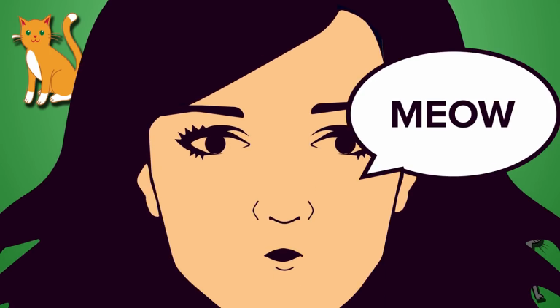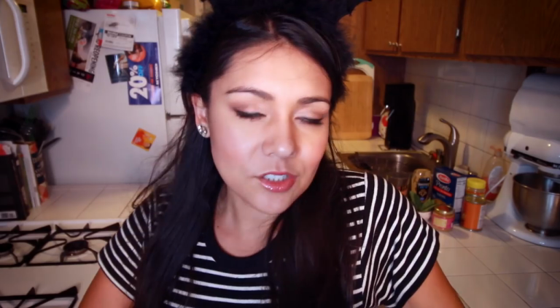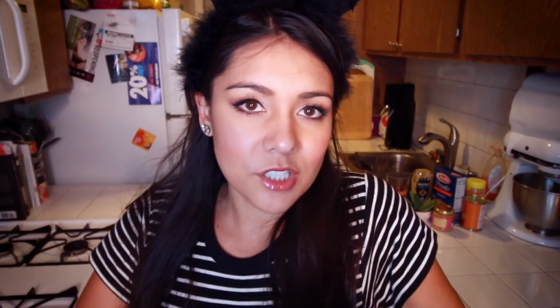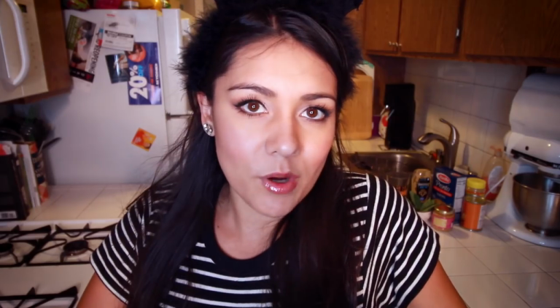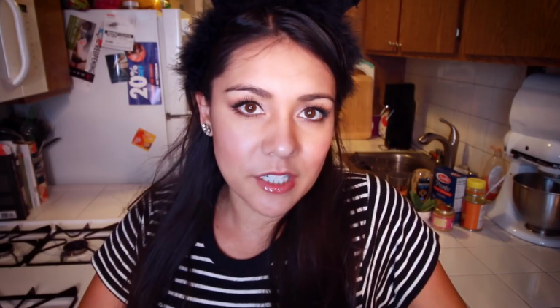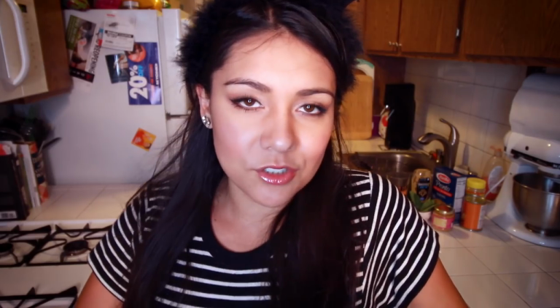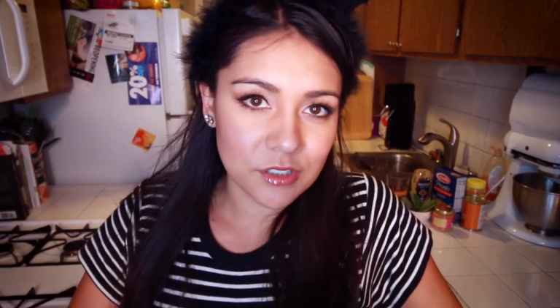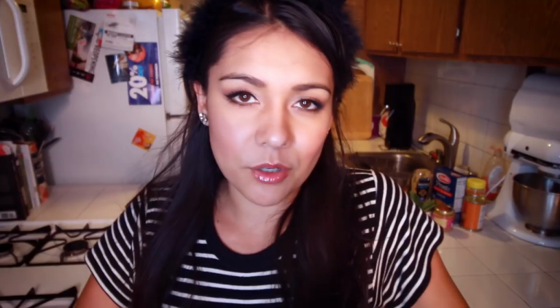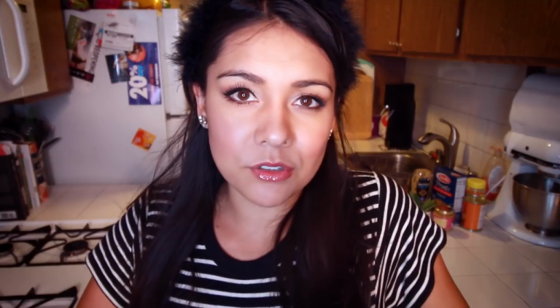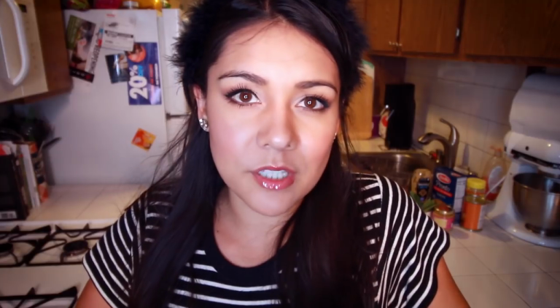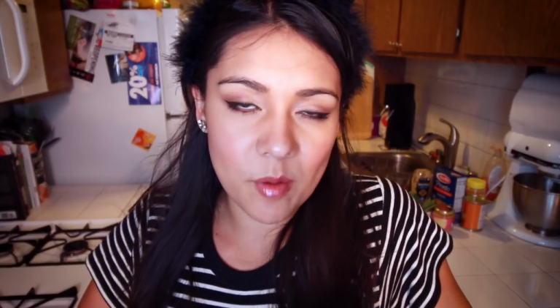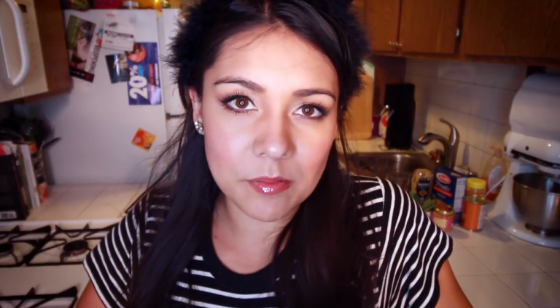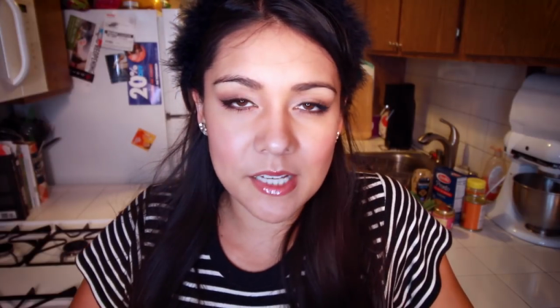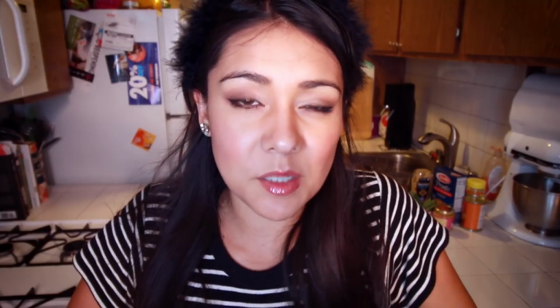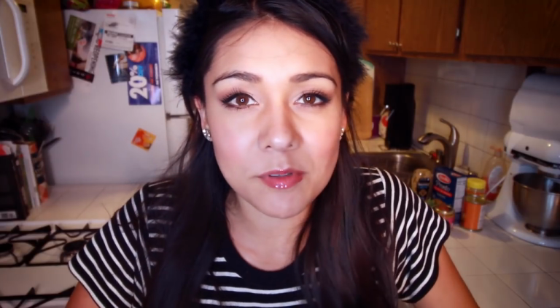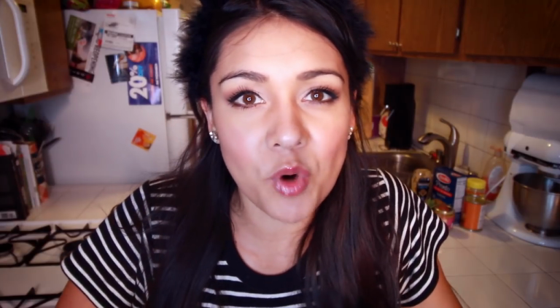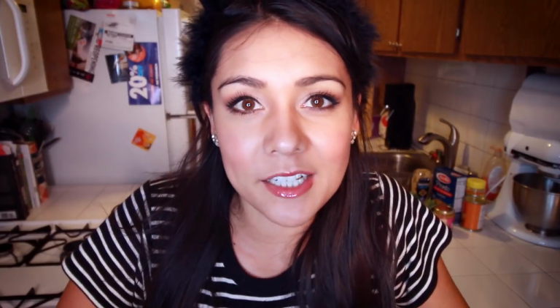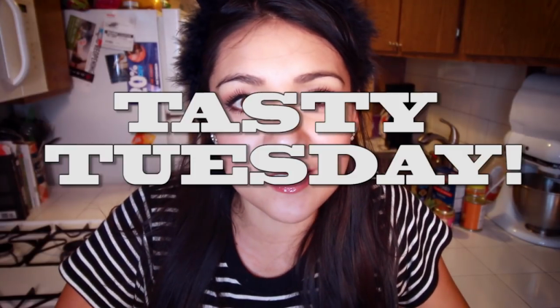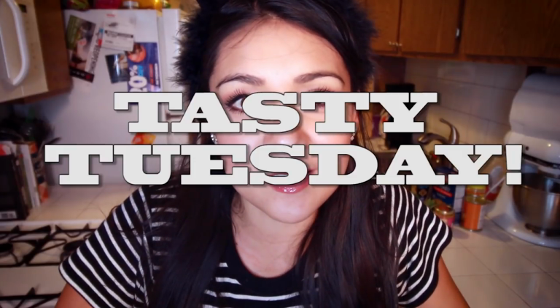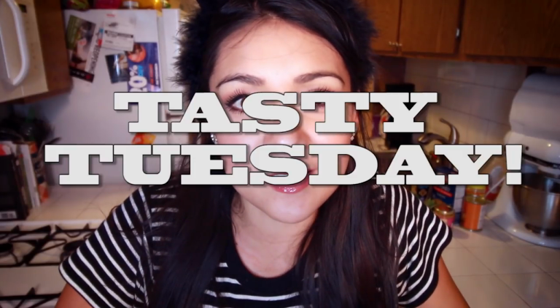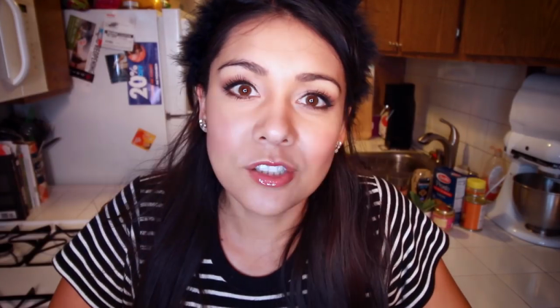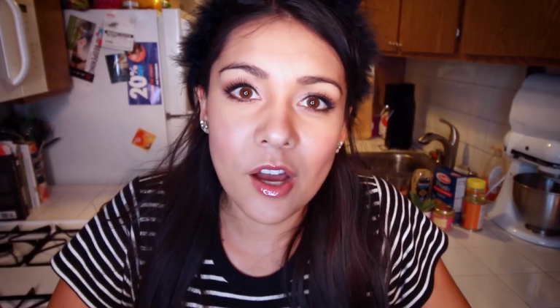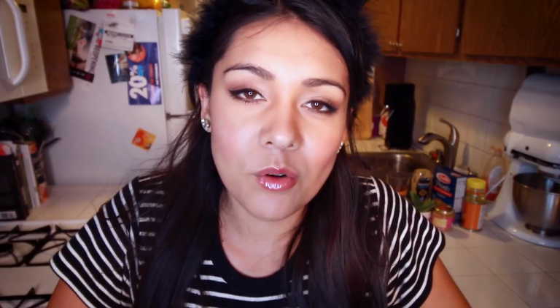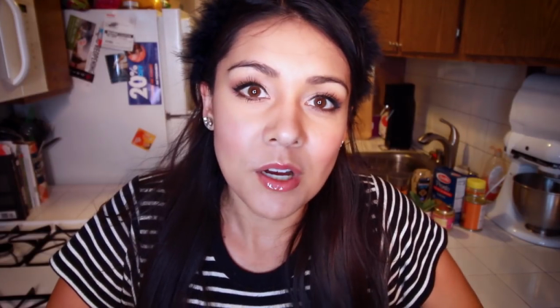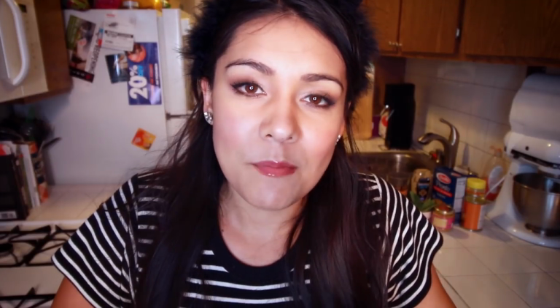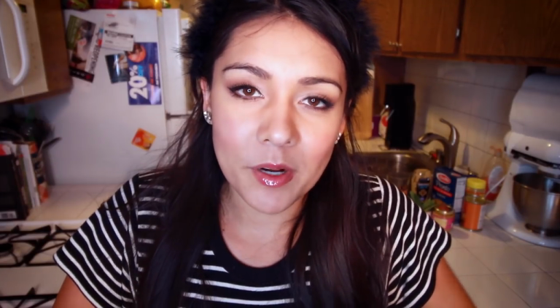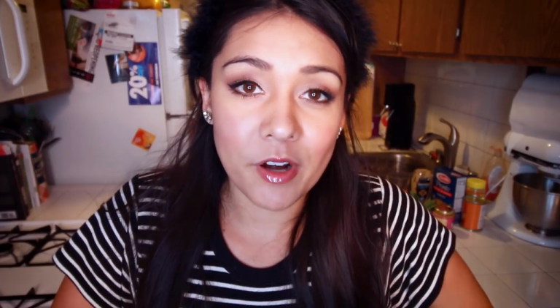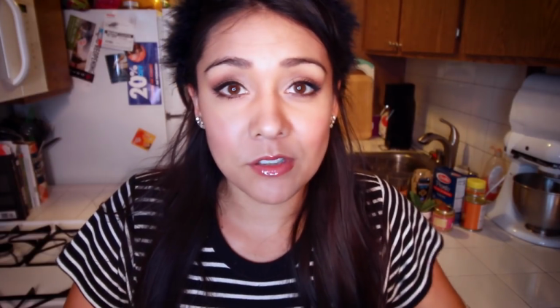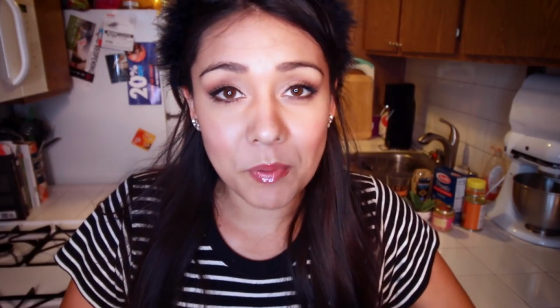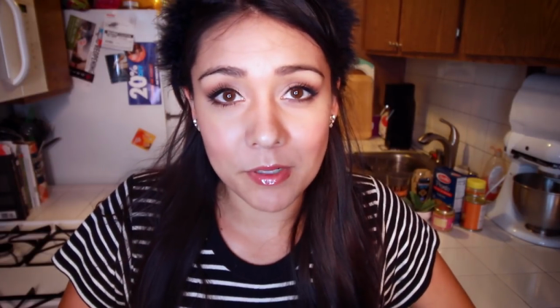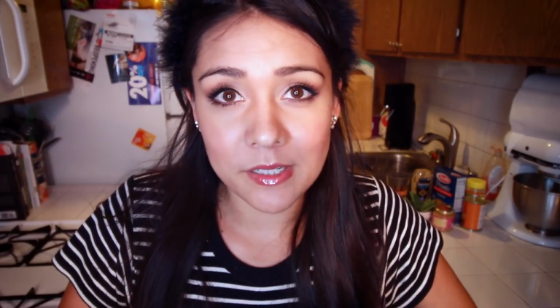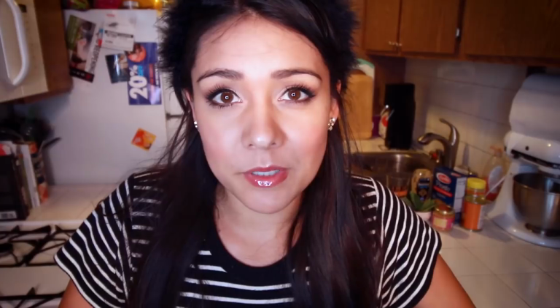Hi, it's Tuesday. You're watching Tasty Tuesday's show. It's Tuesday. I try to make something tasty. Sometimes it works!